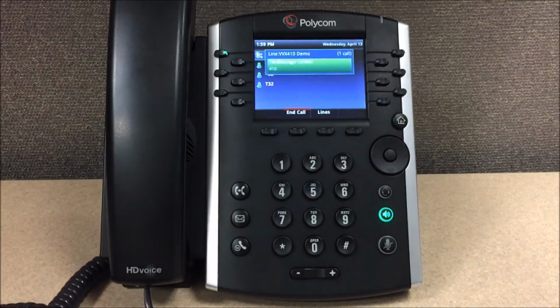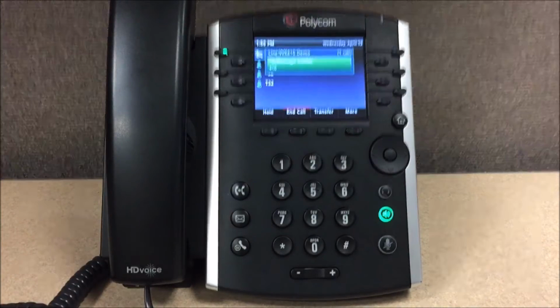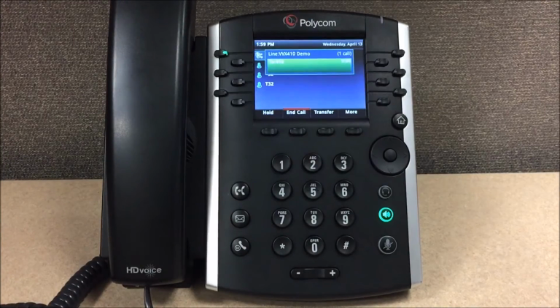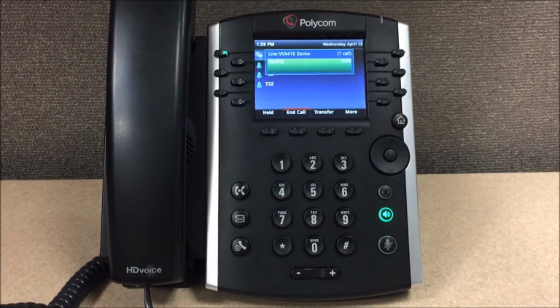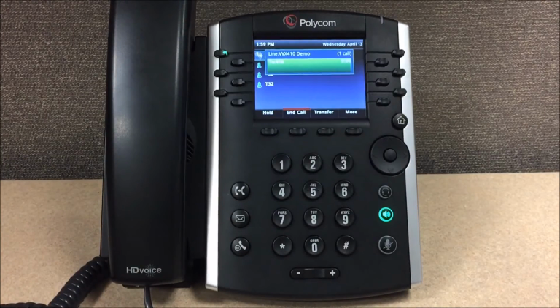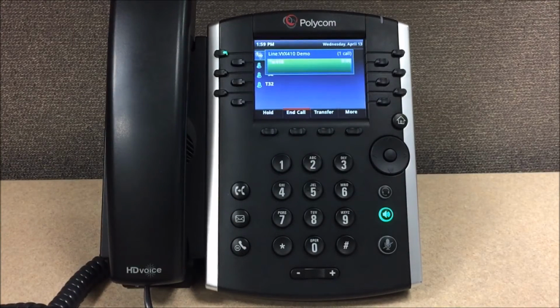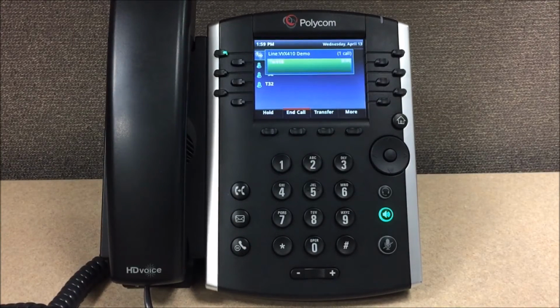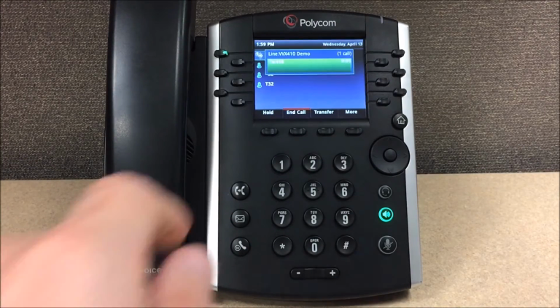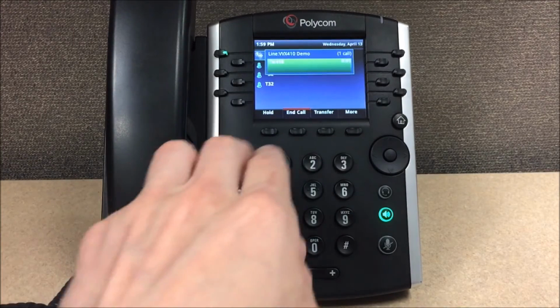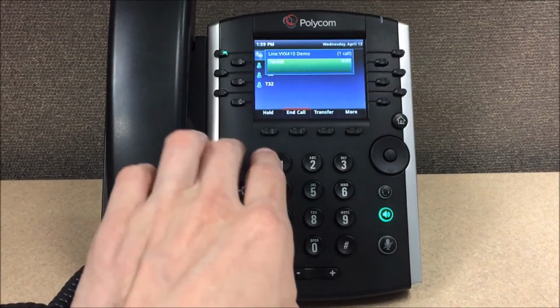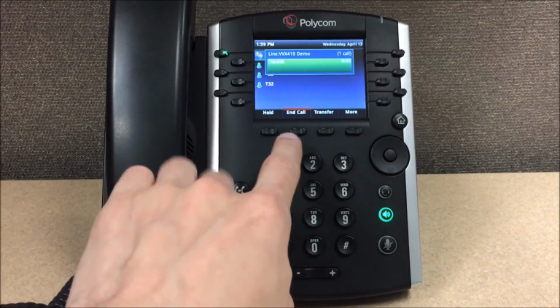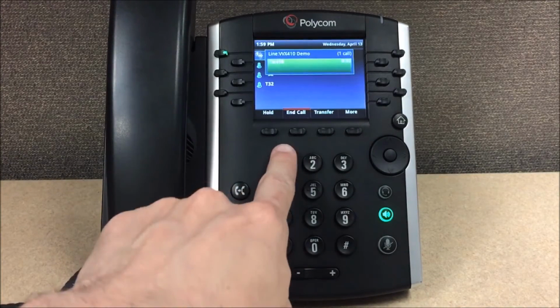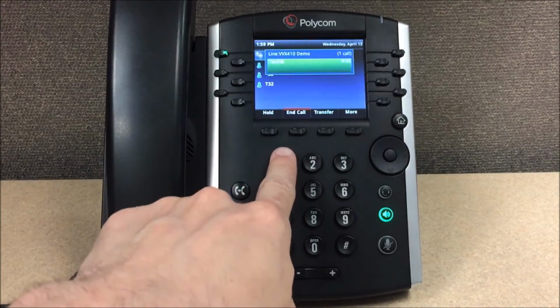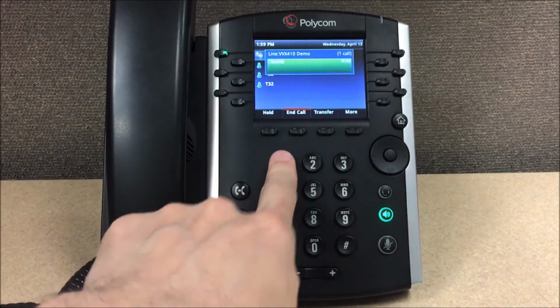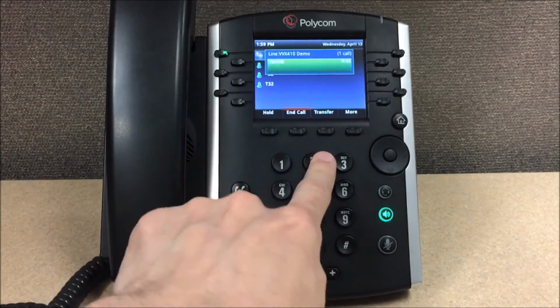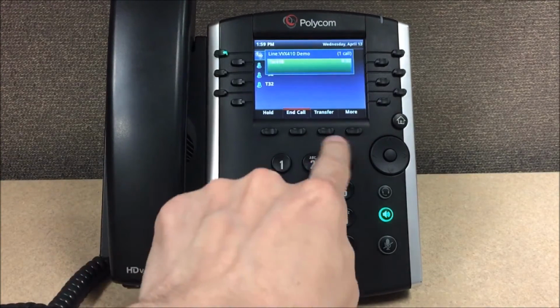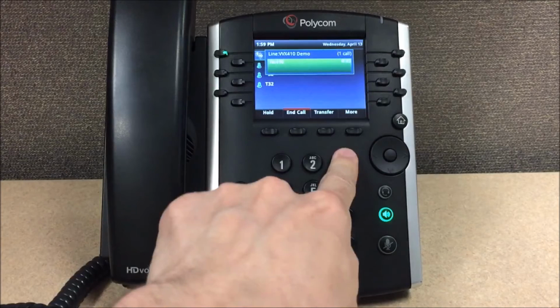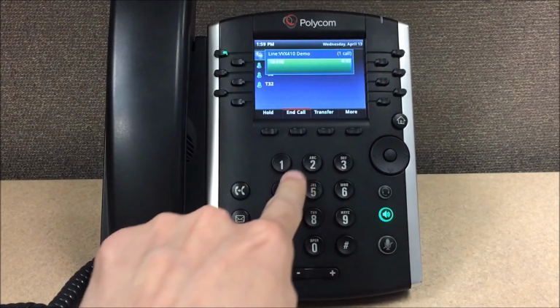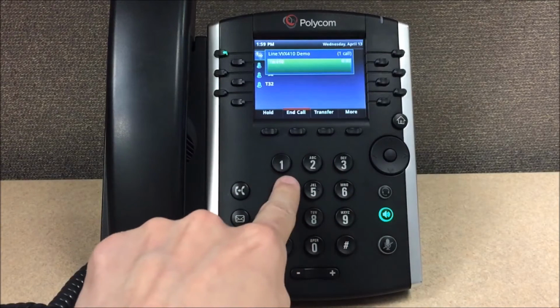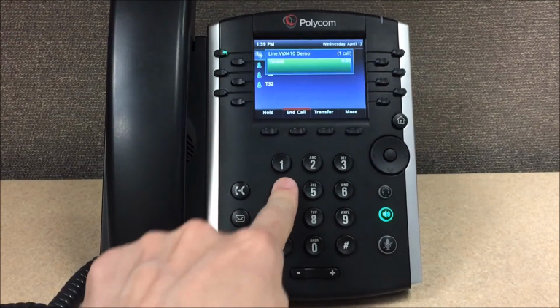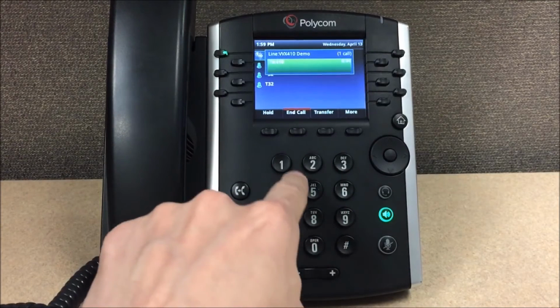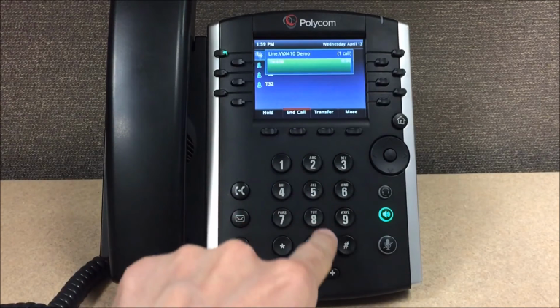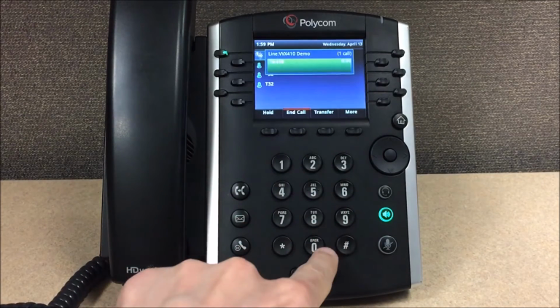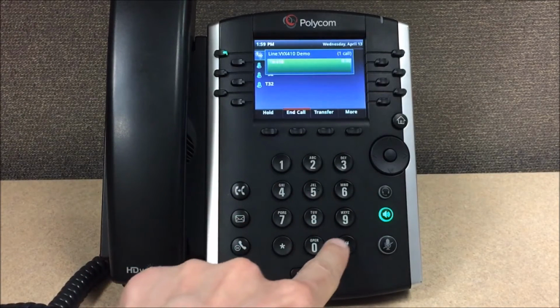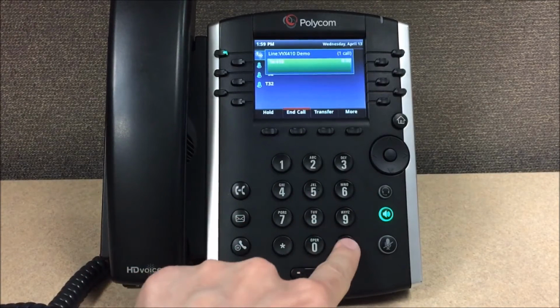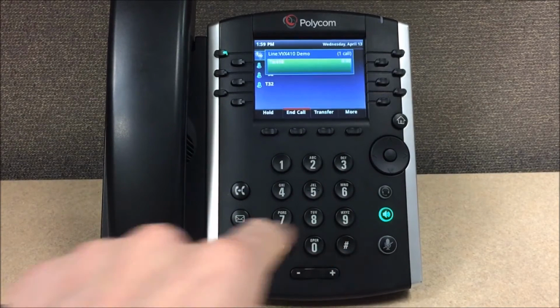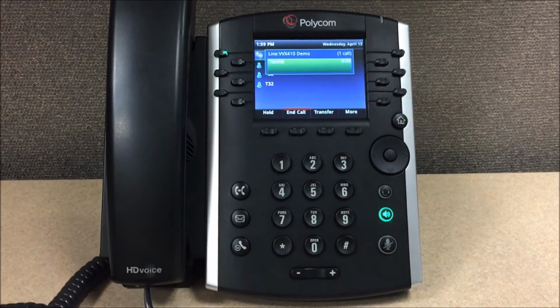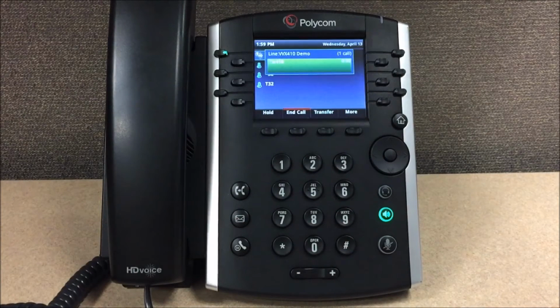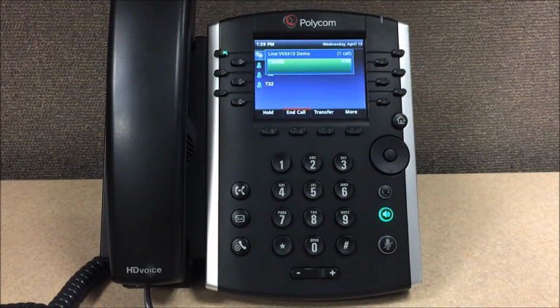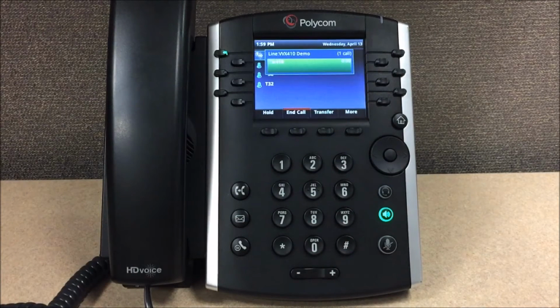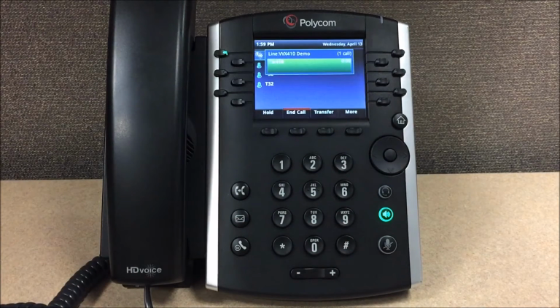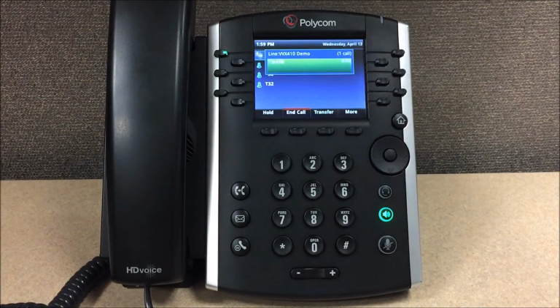Please enter your password, then press pound. Mailbox is empty.